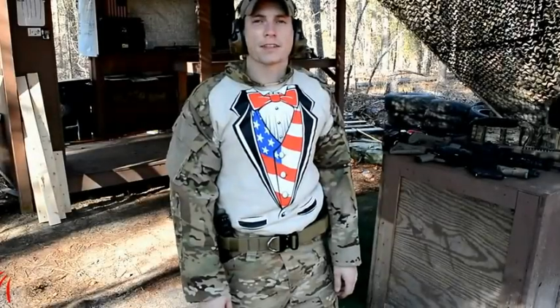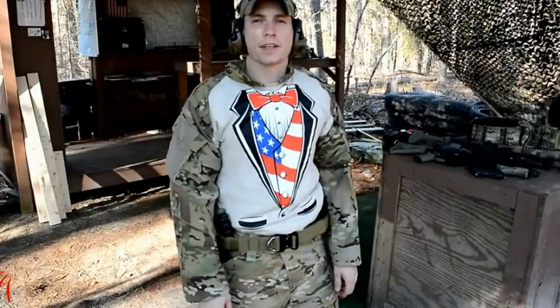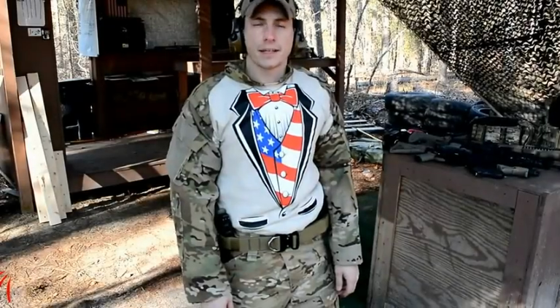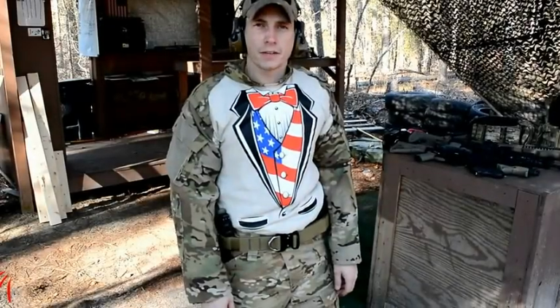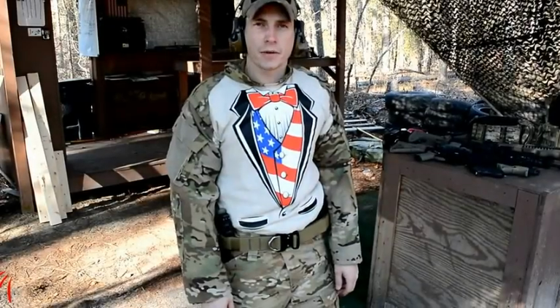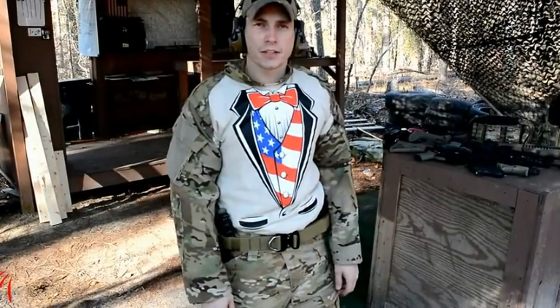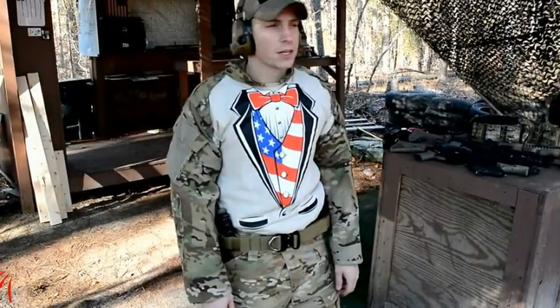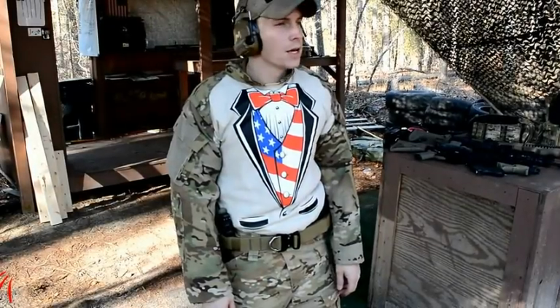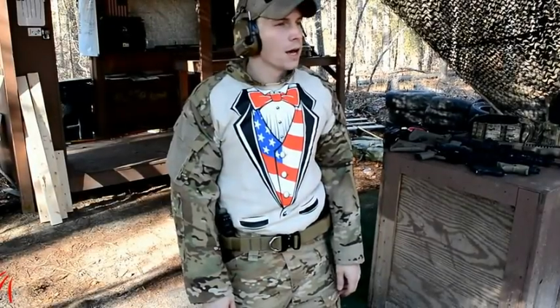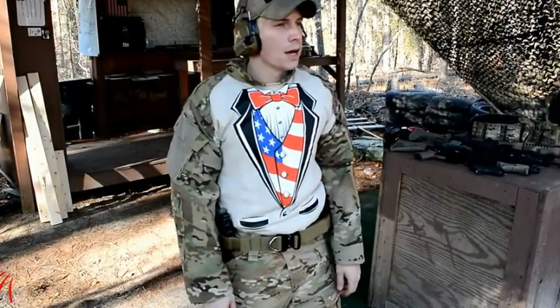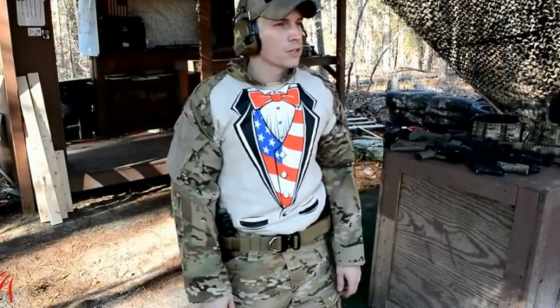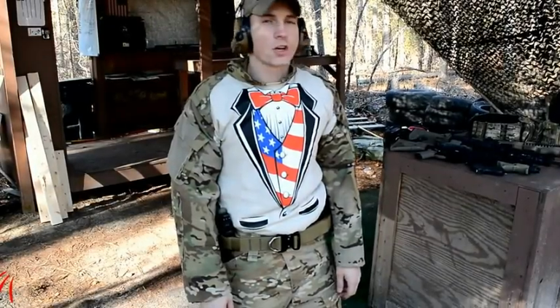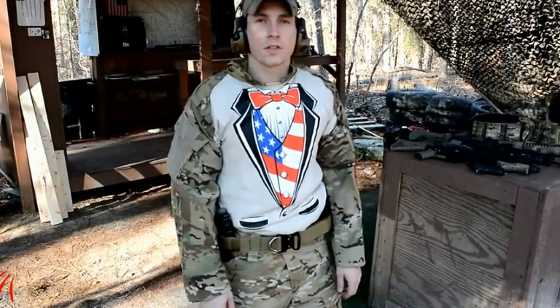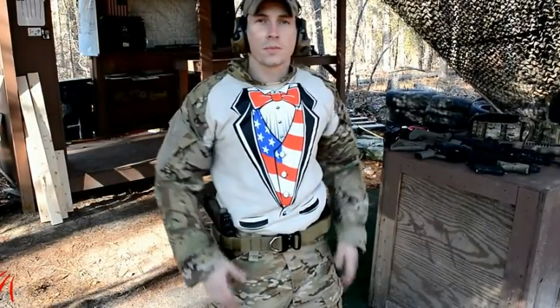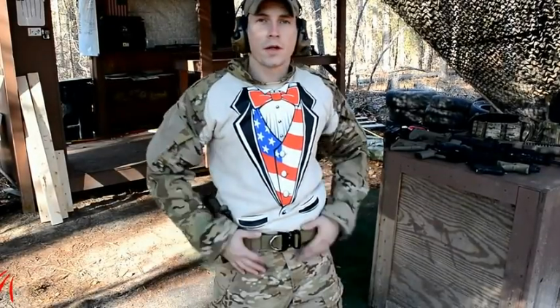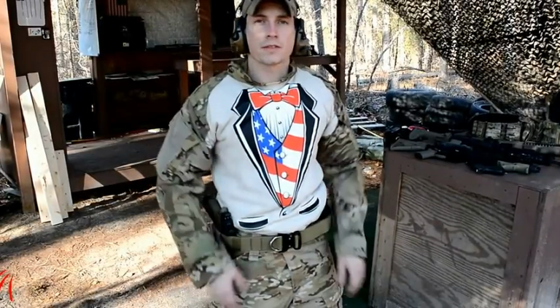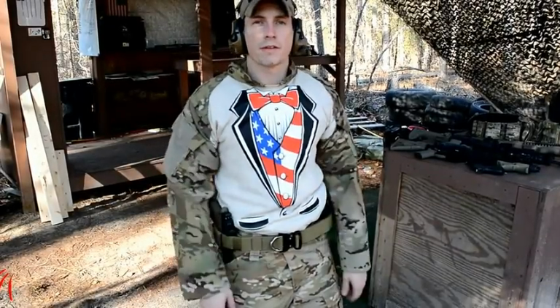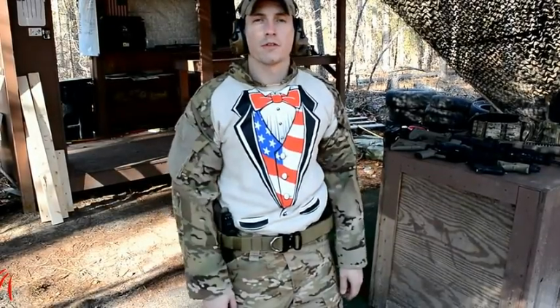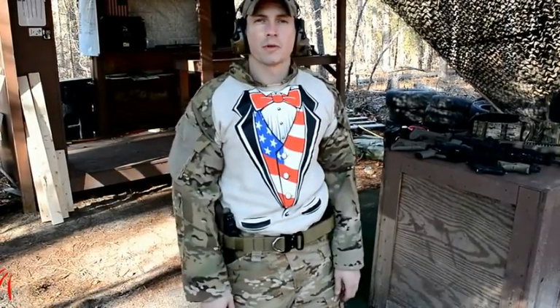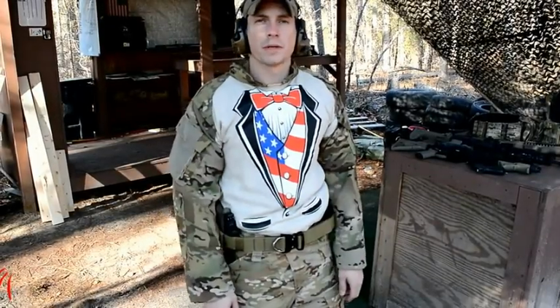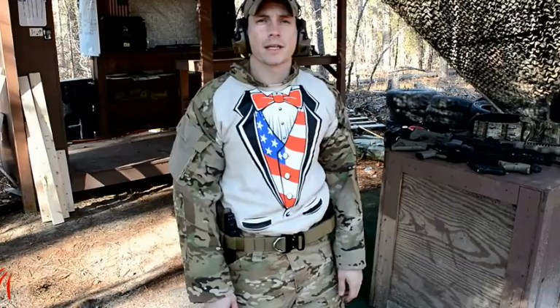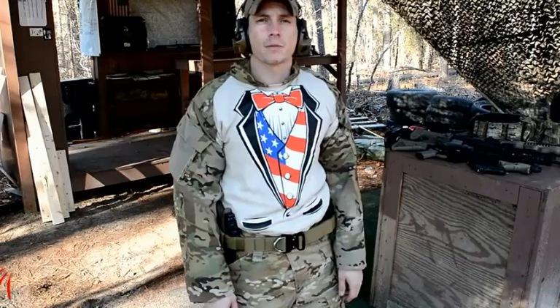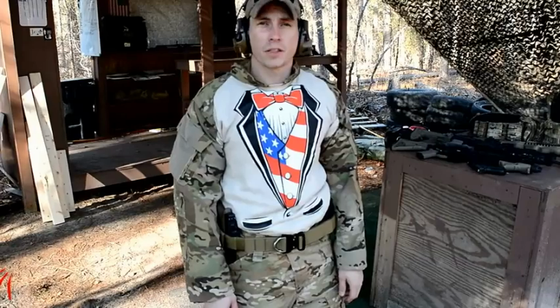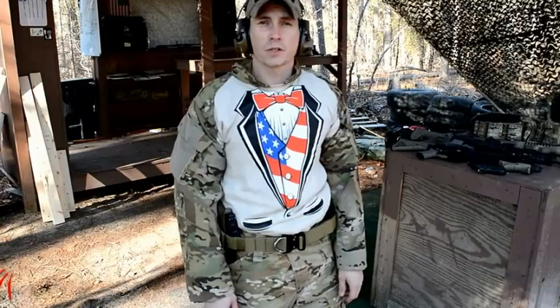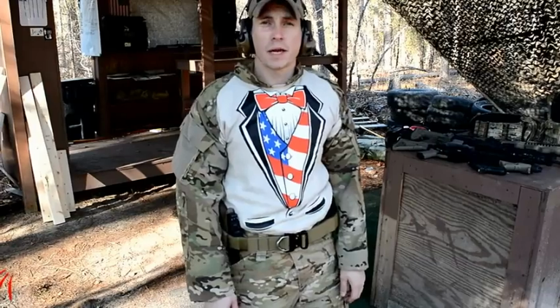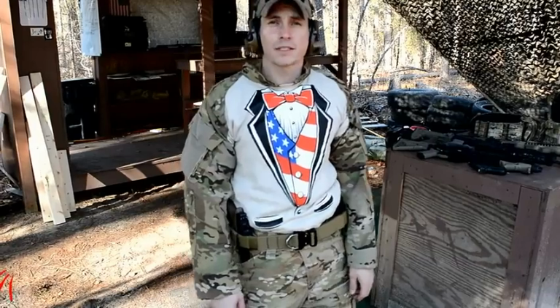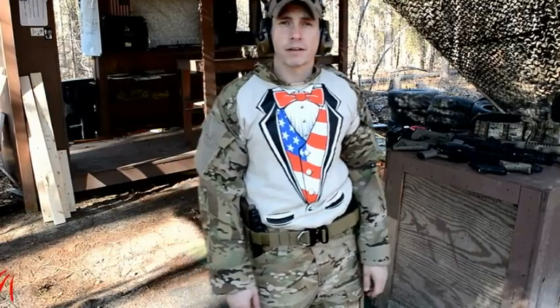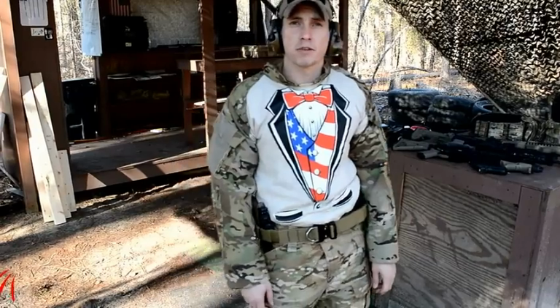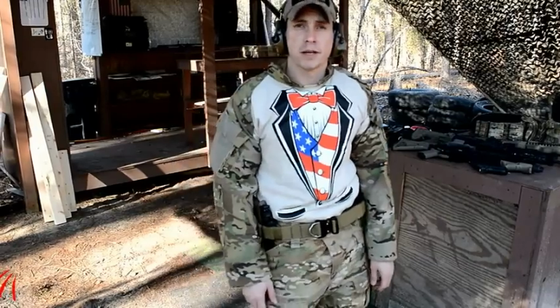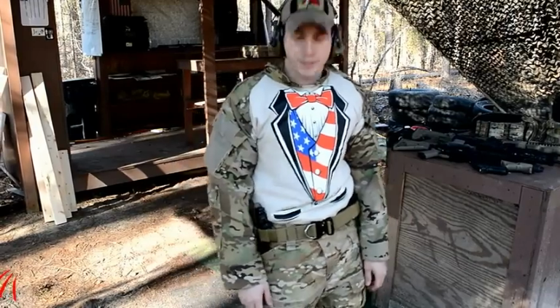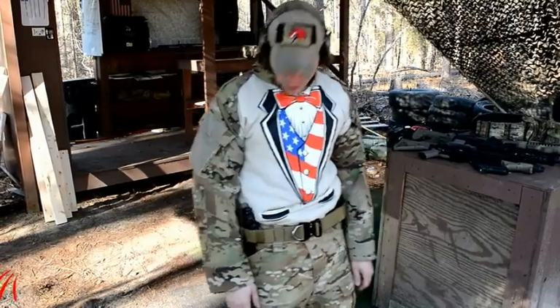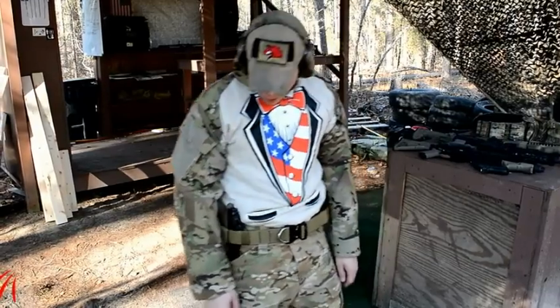Raptor Tactical again here at the range, to show you the new belt, a few improvements, and run it through its paces here in a few minutes.